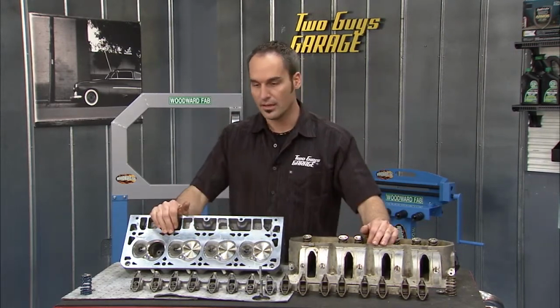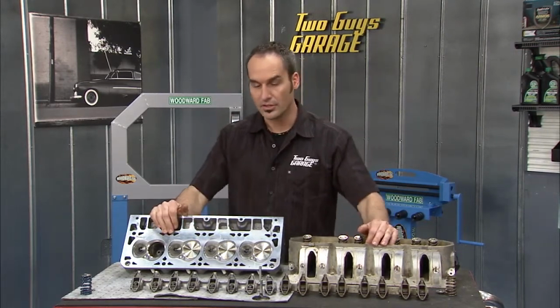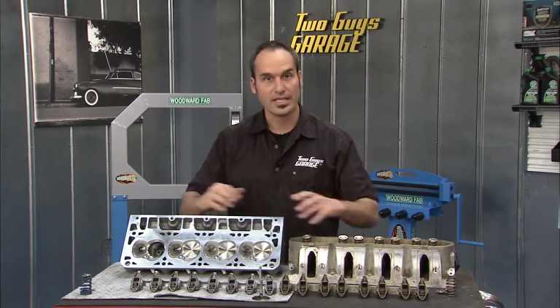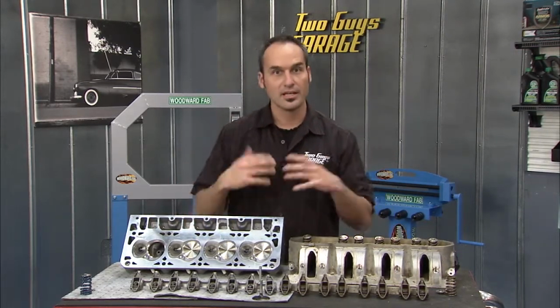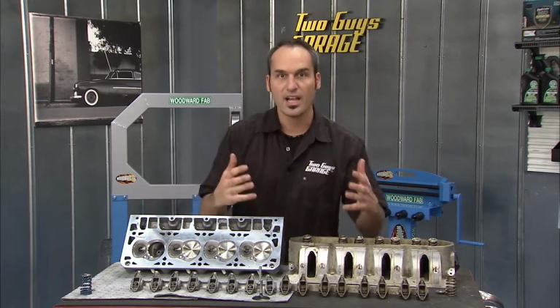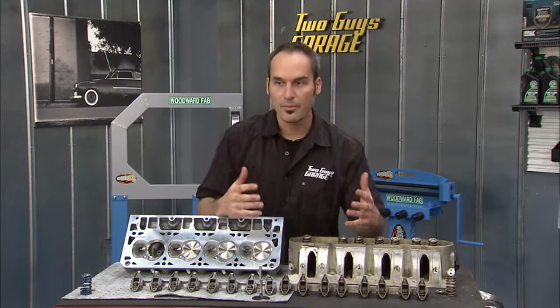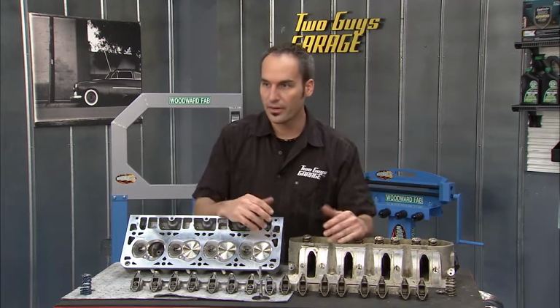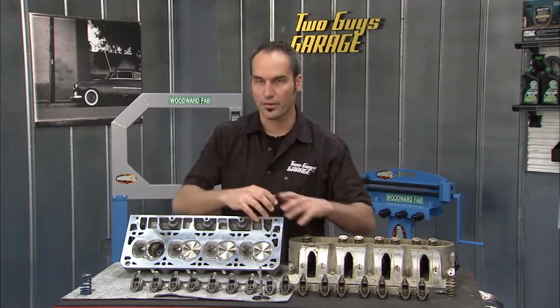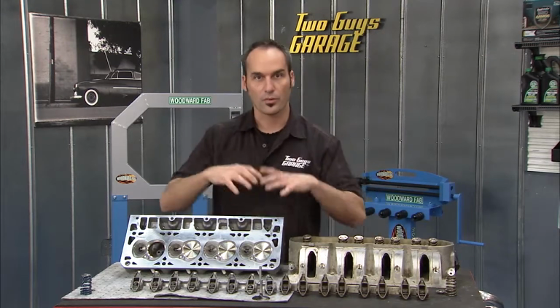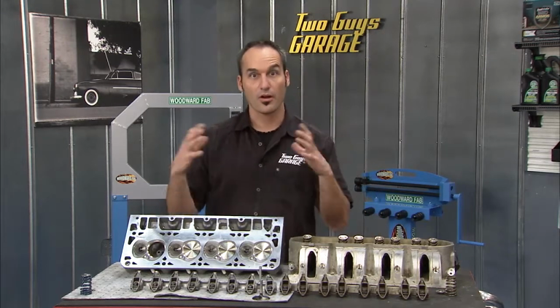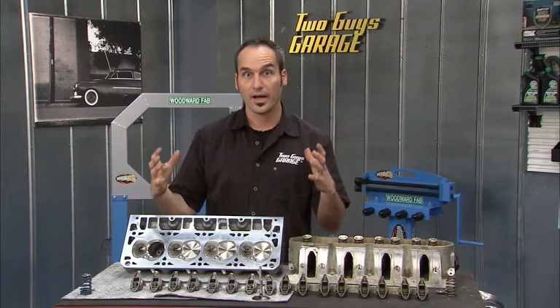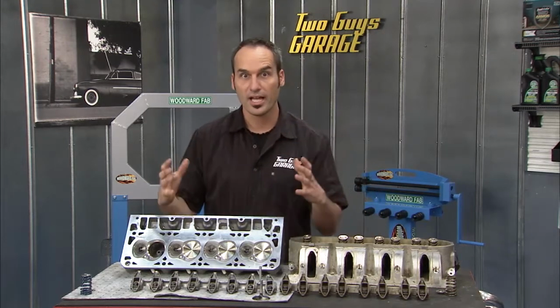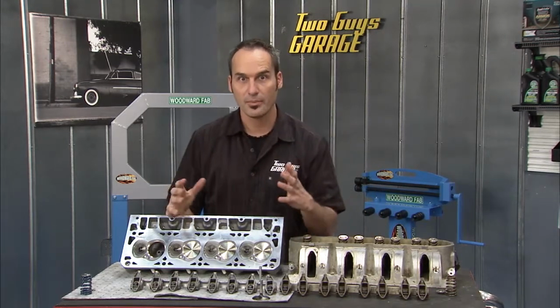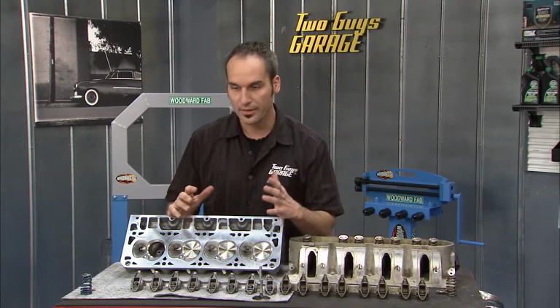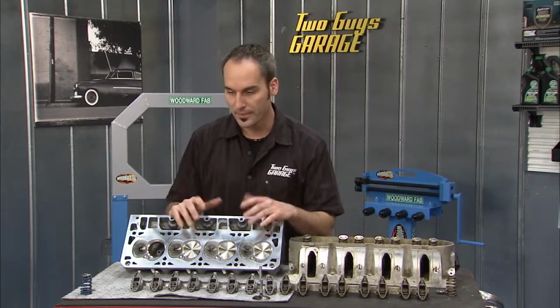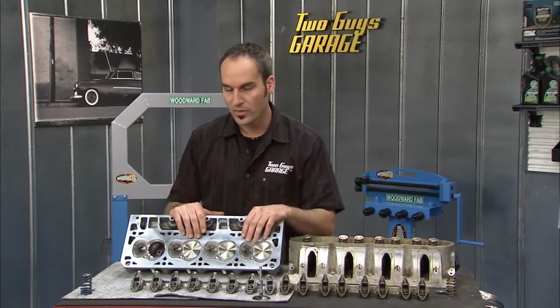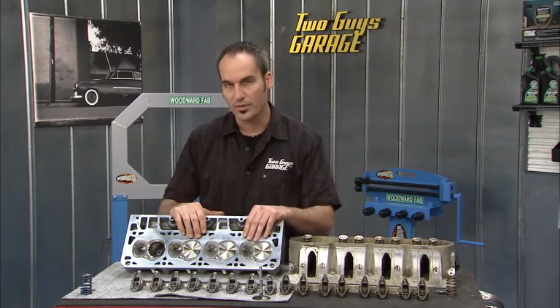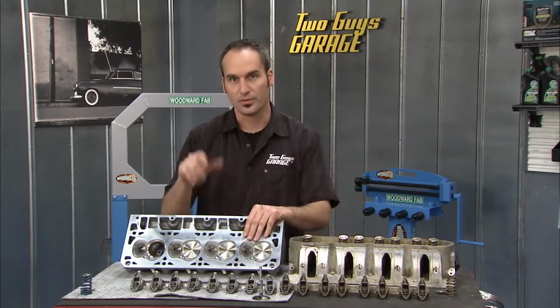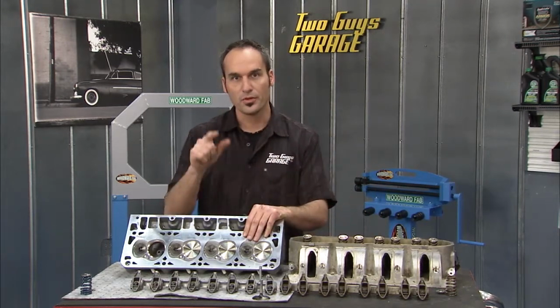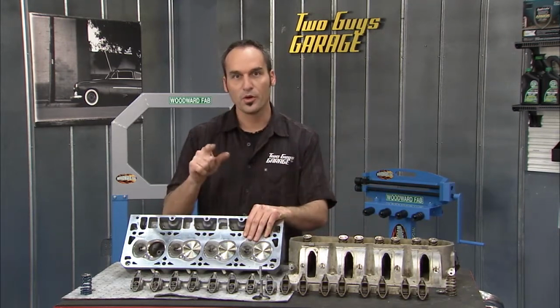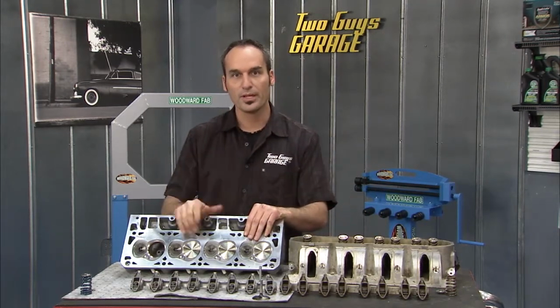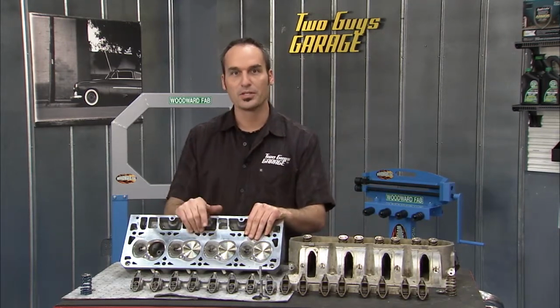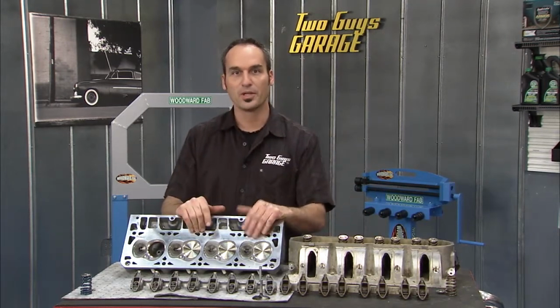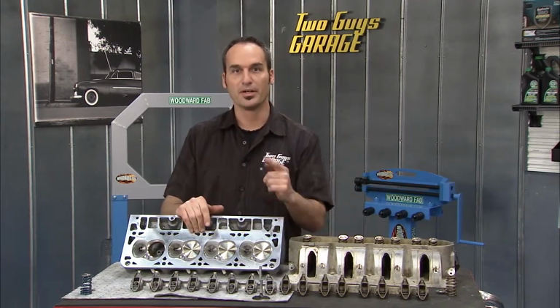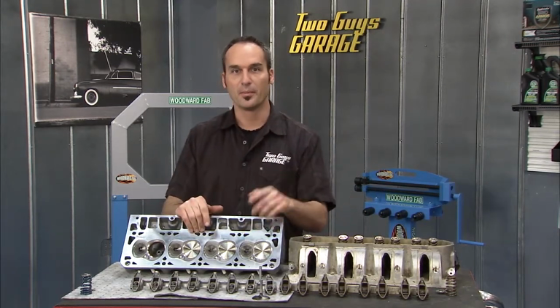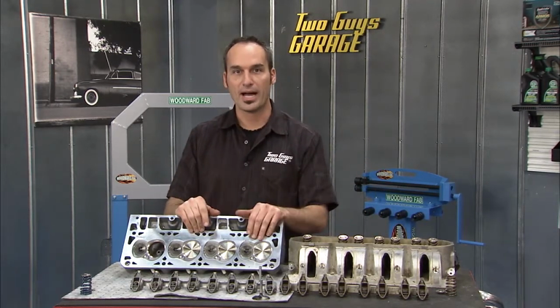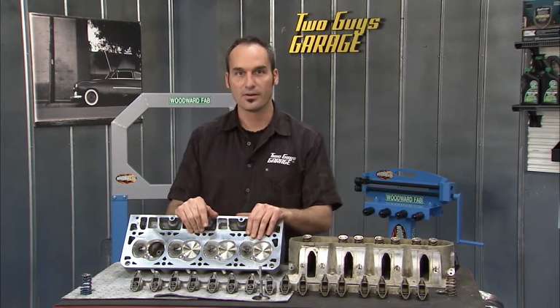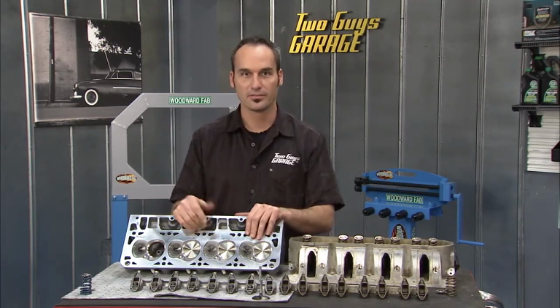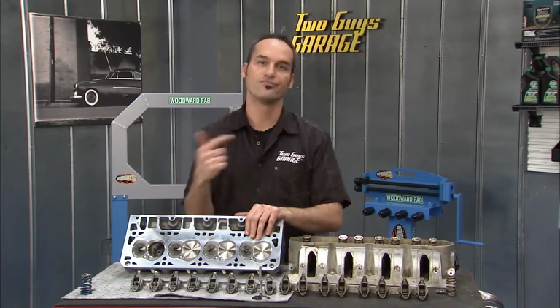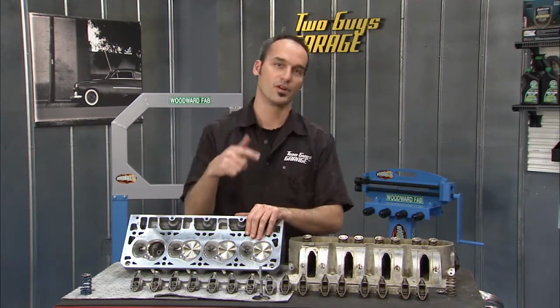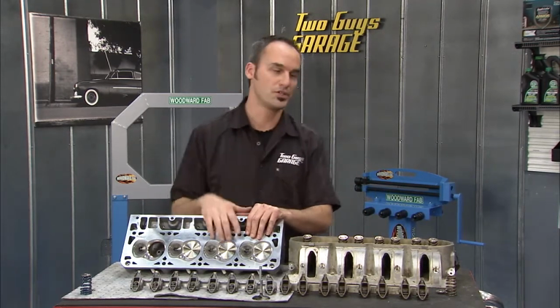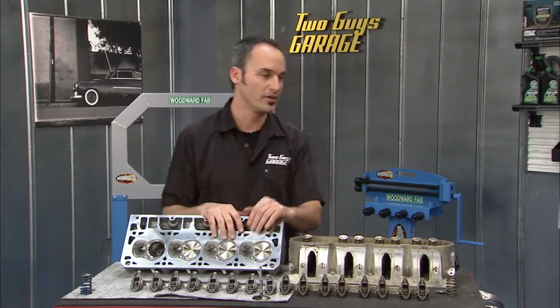So the intake got better, the throttle body got bigger, but there are a few more places where they picked up power — and we're going to show you.